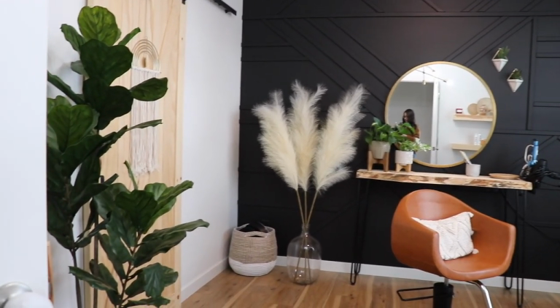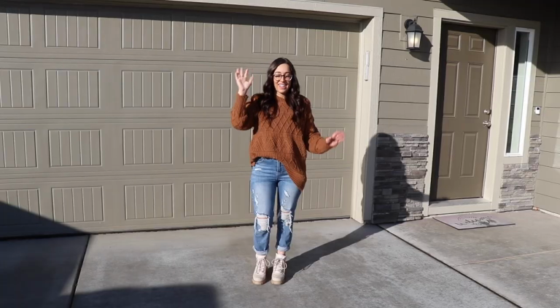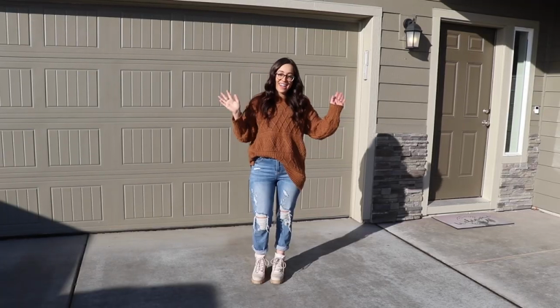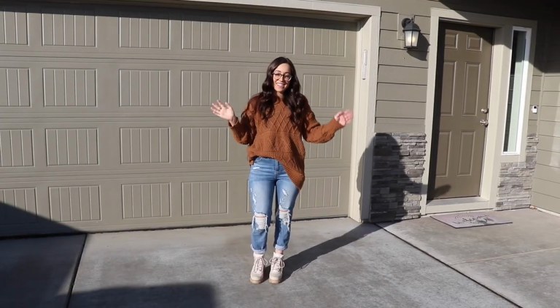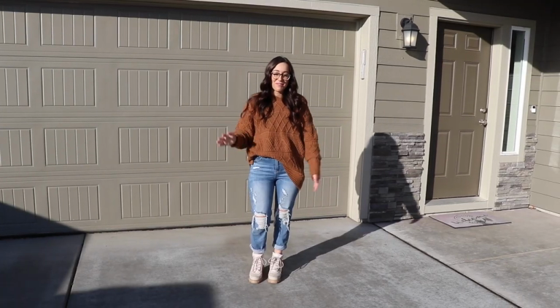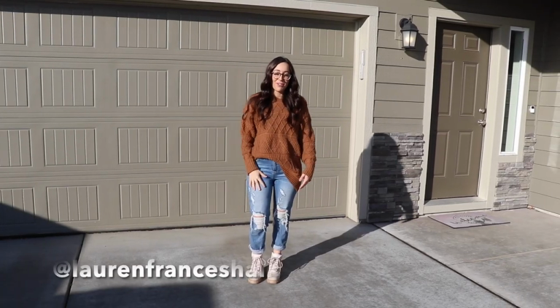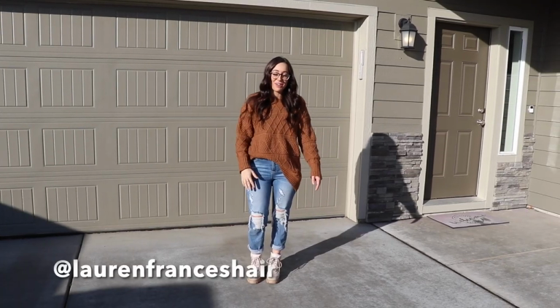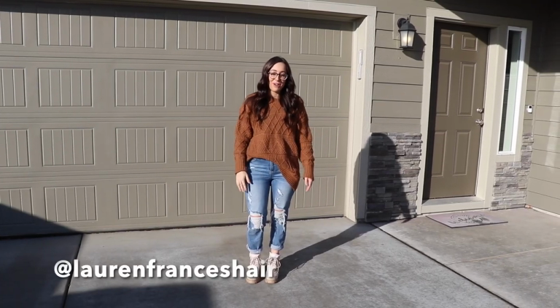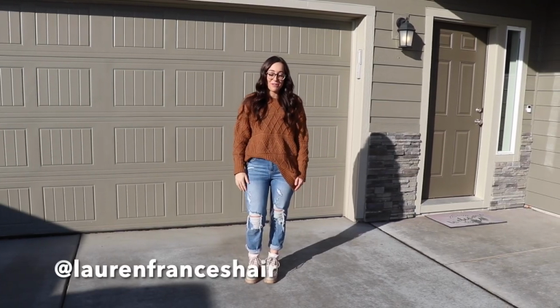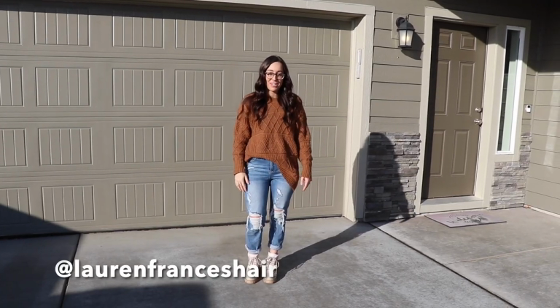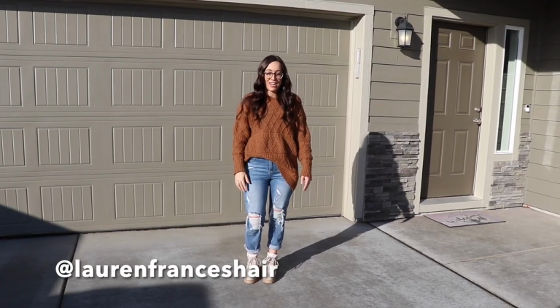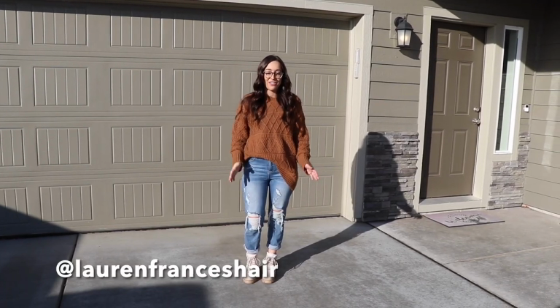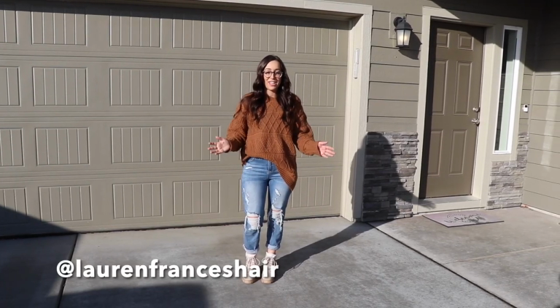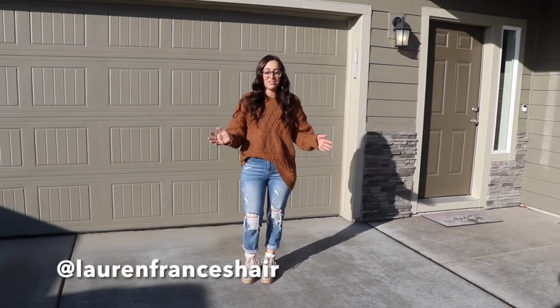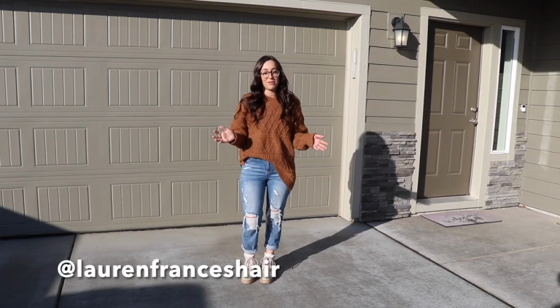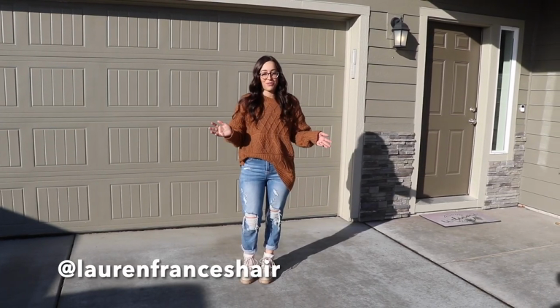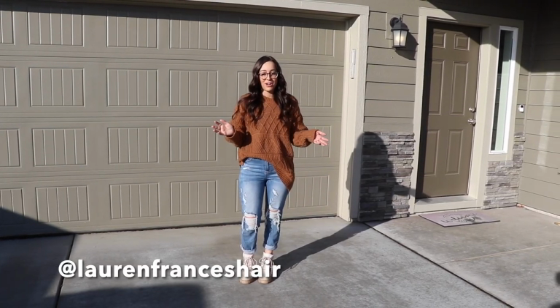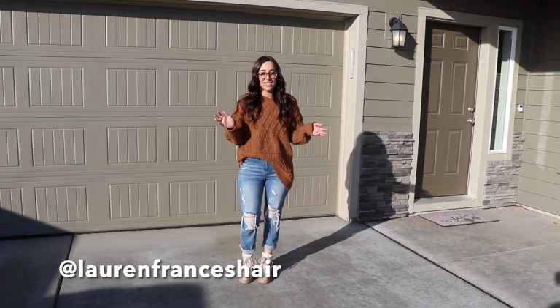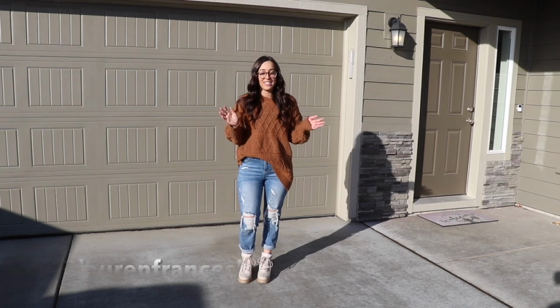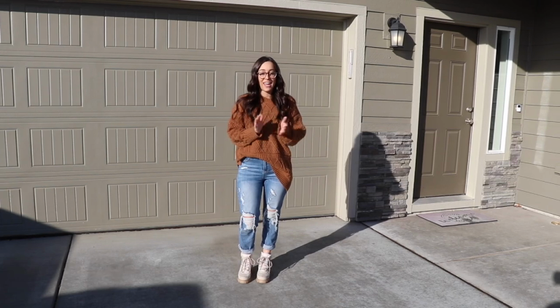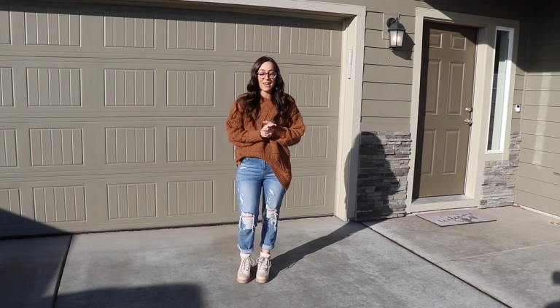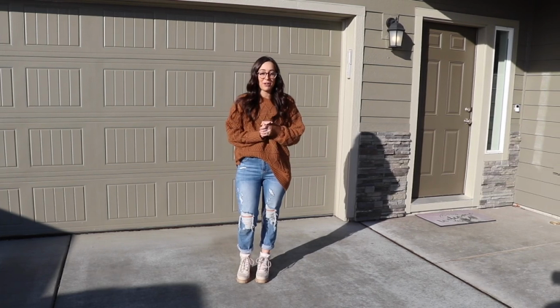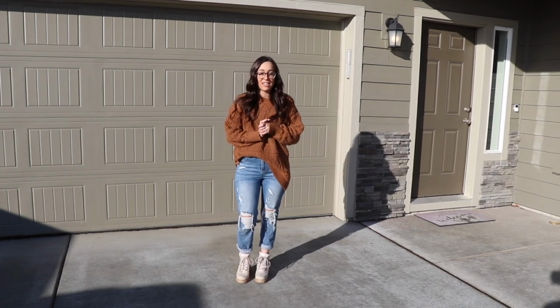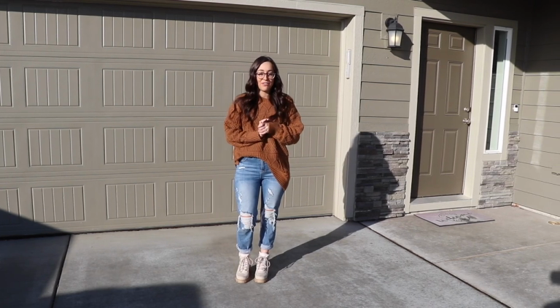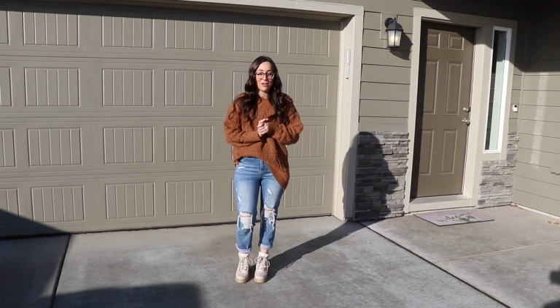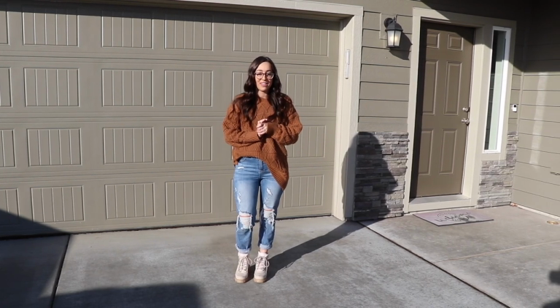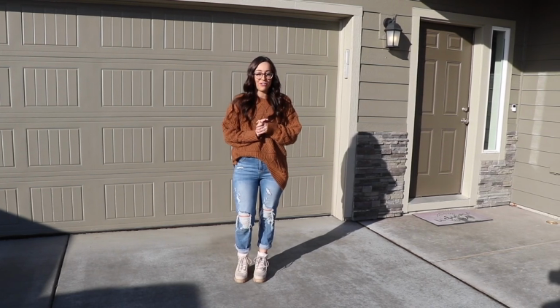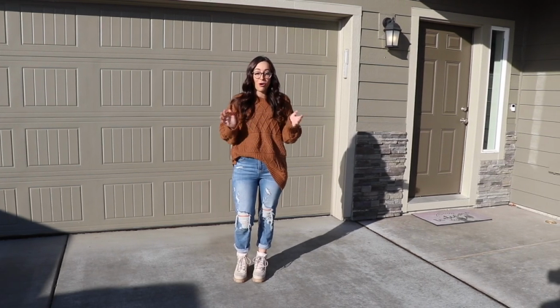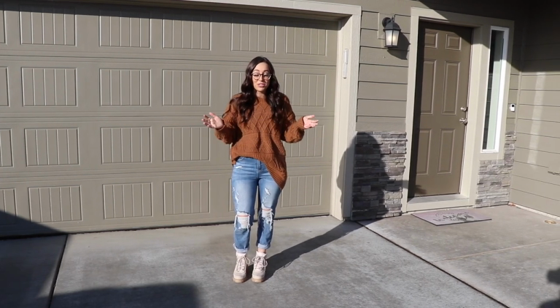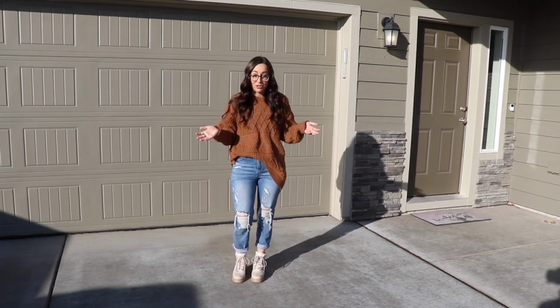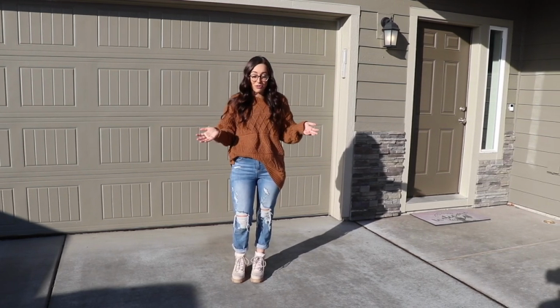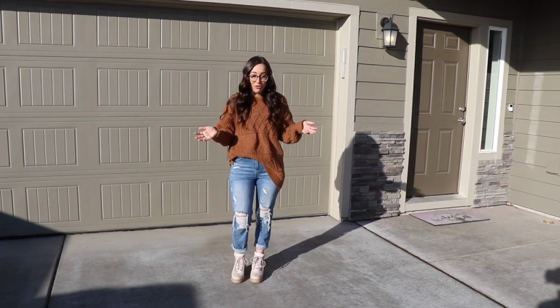Hey guys, I'm Lauren. Welcome to my channel. Thank you so much for watching. Today I'm going to give you a little home studio tour.